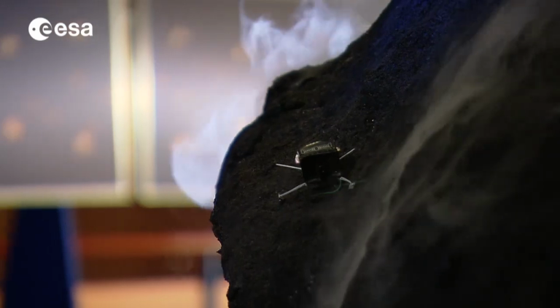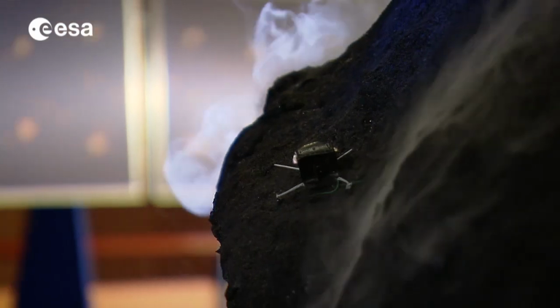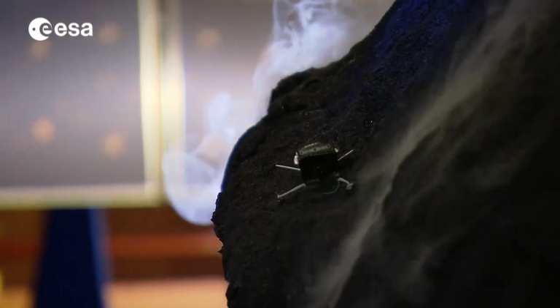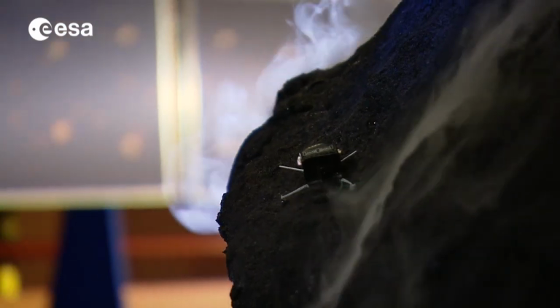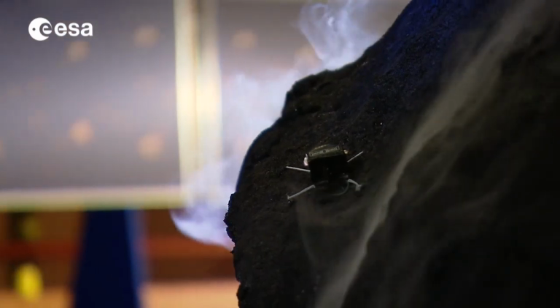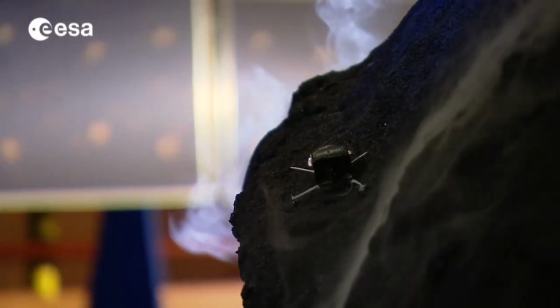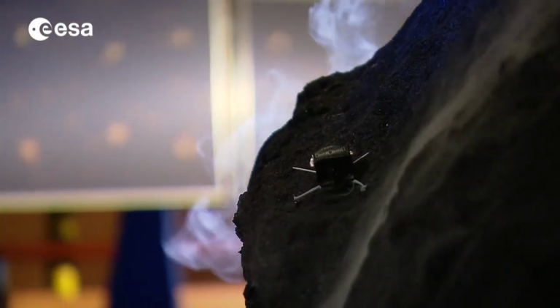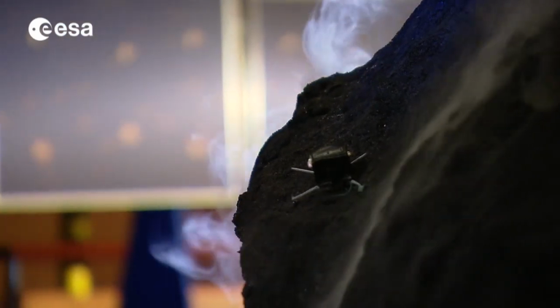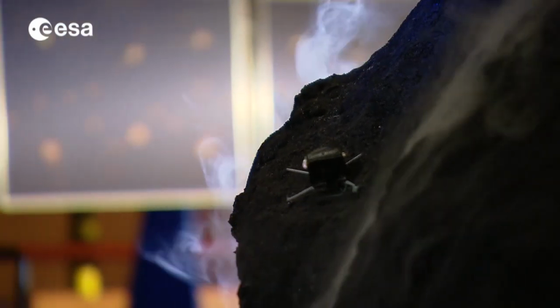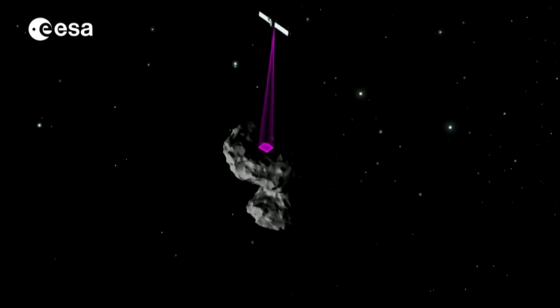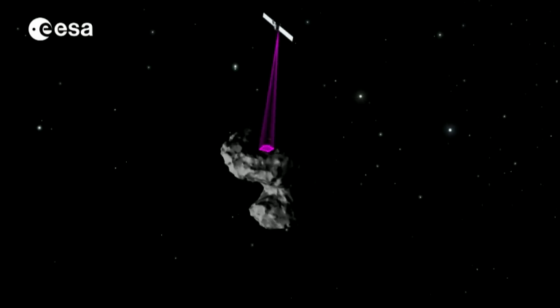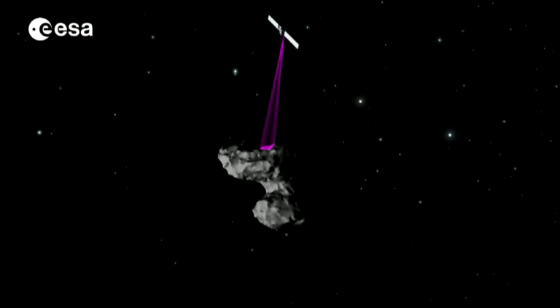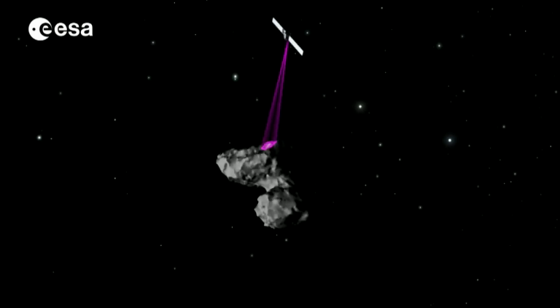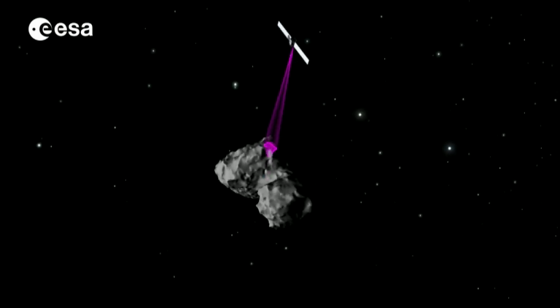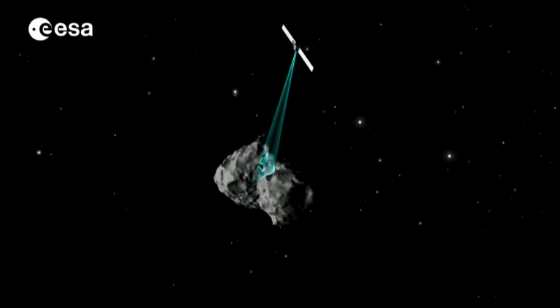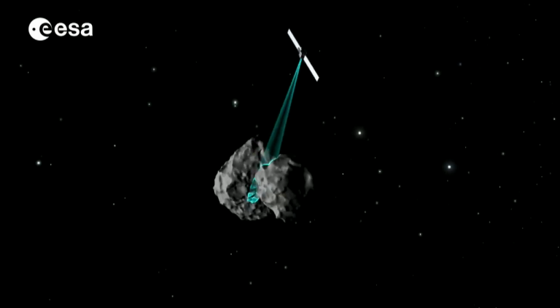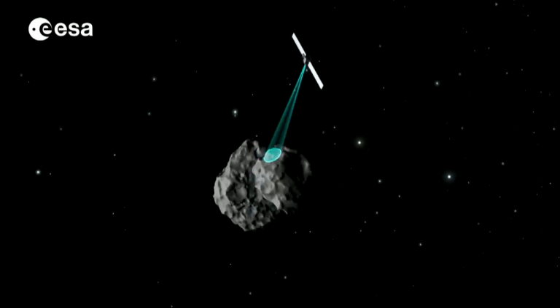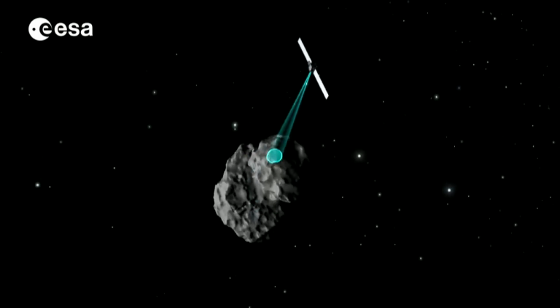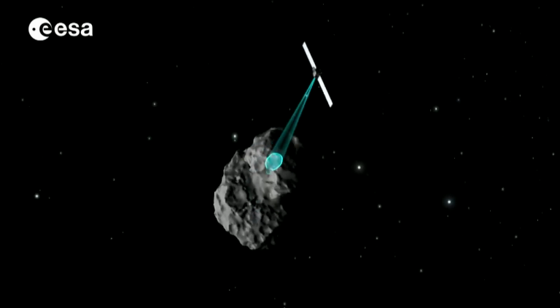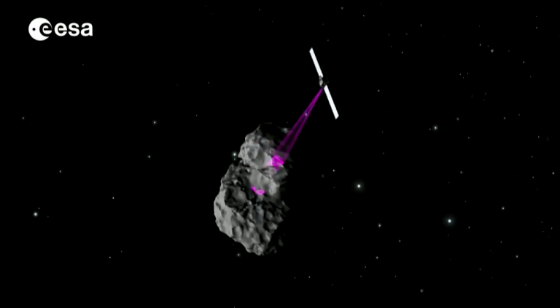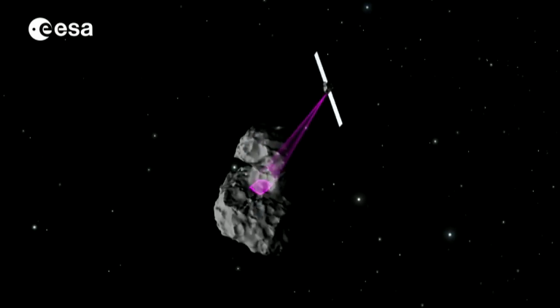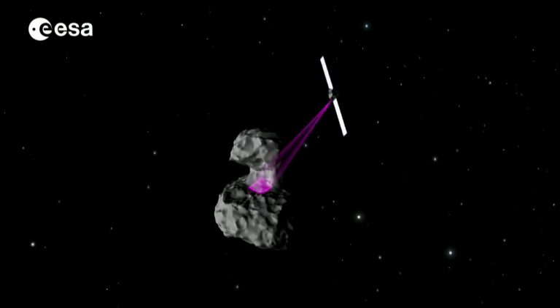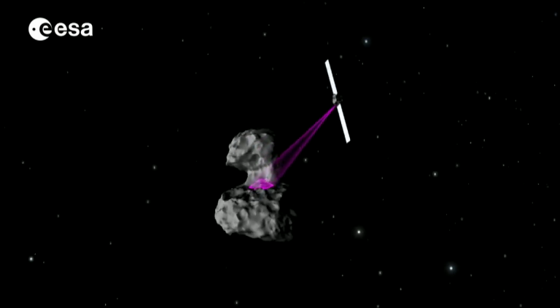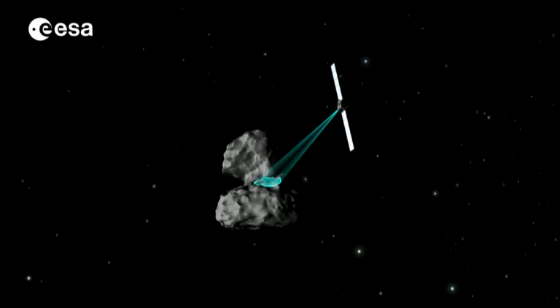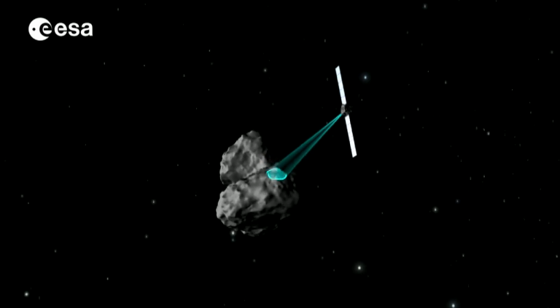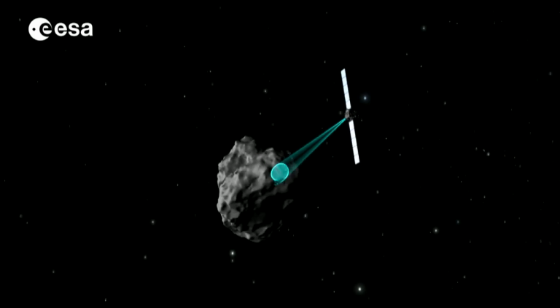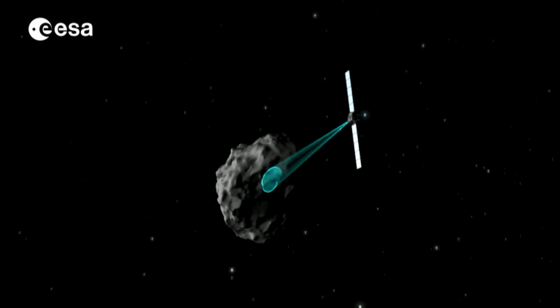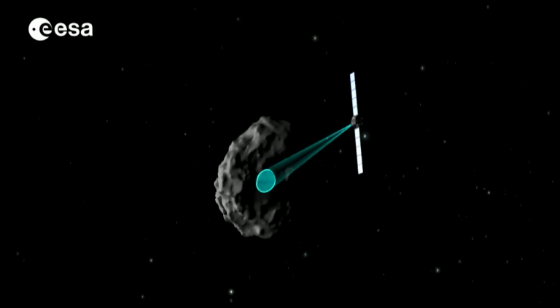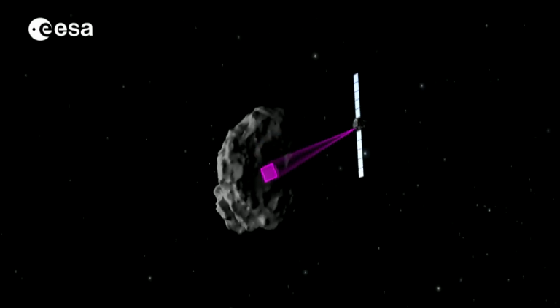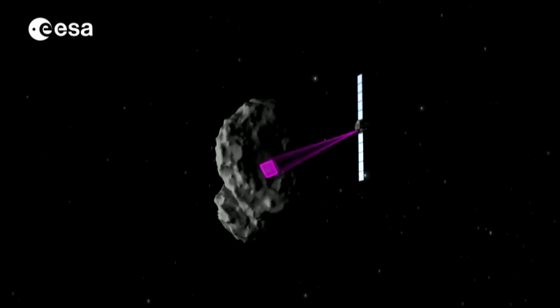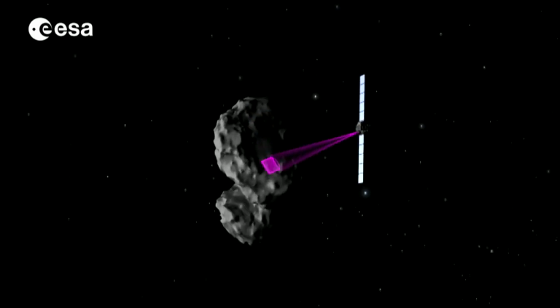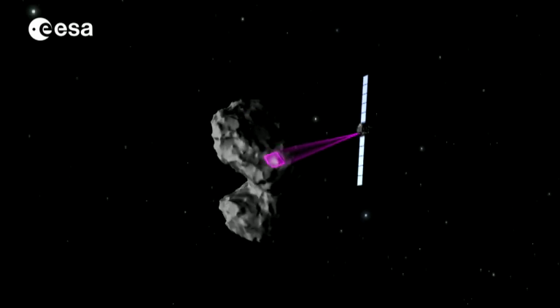The best thing about the Rosetta mission is that it's far from over. So our understanding of comets and how the solar system formed, as well as the scientific surprises, will continue to unfold.